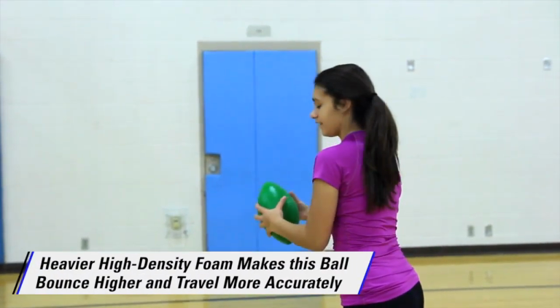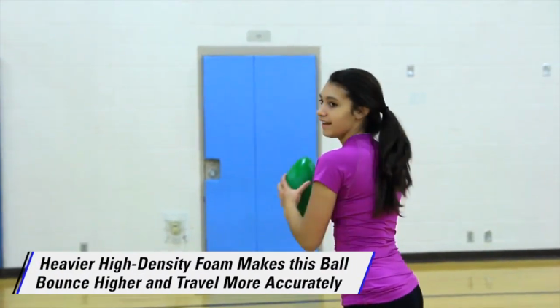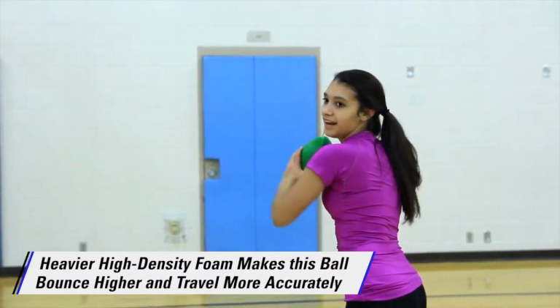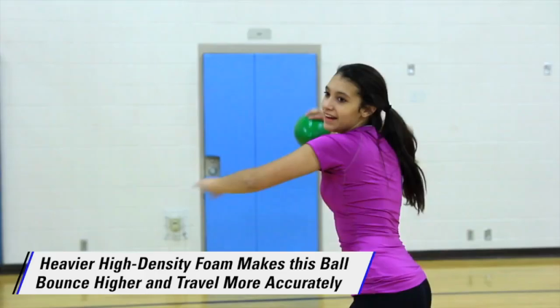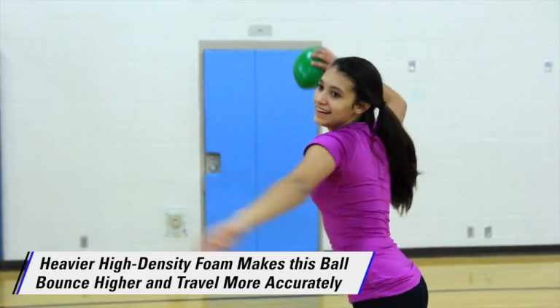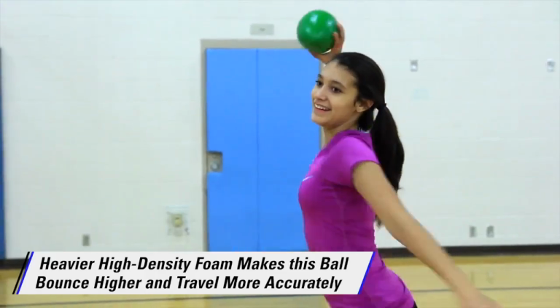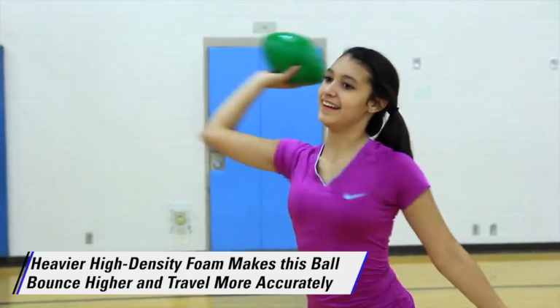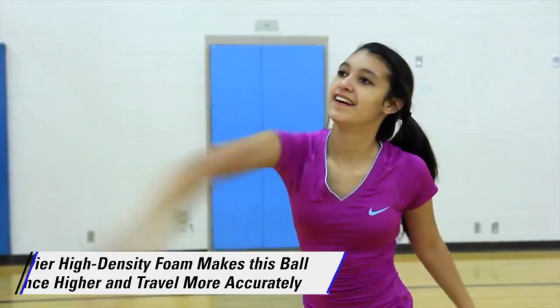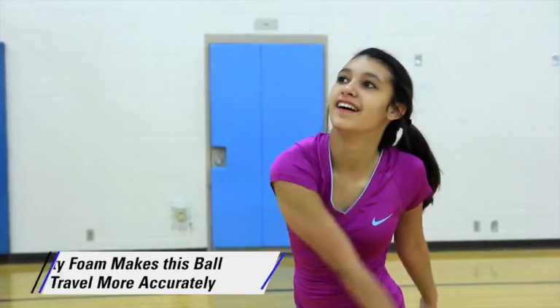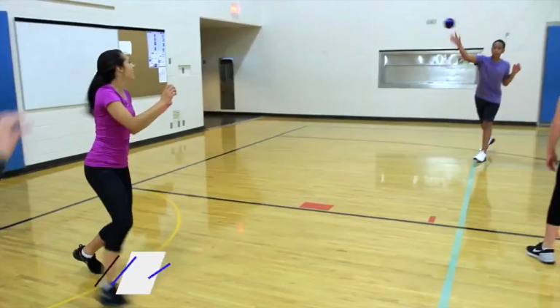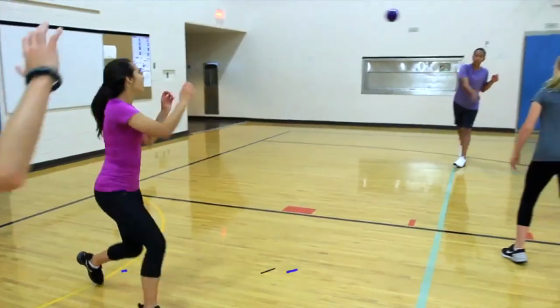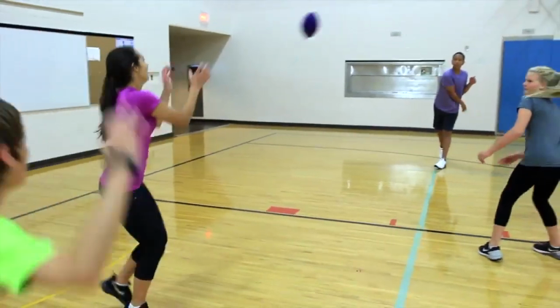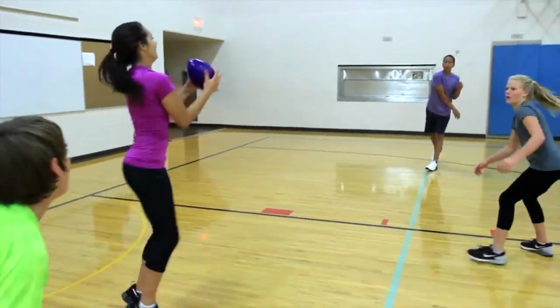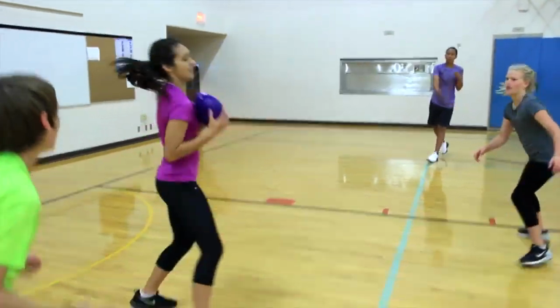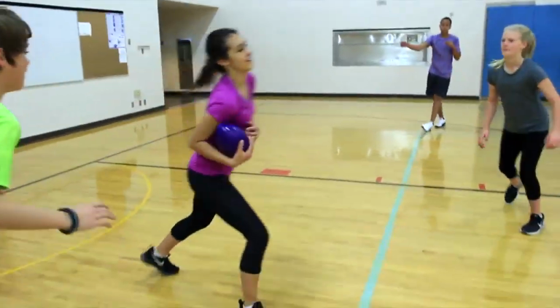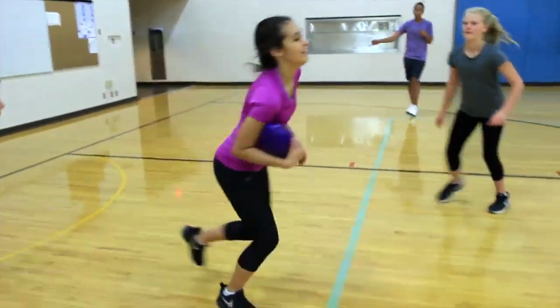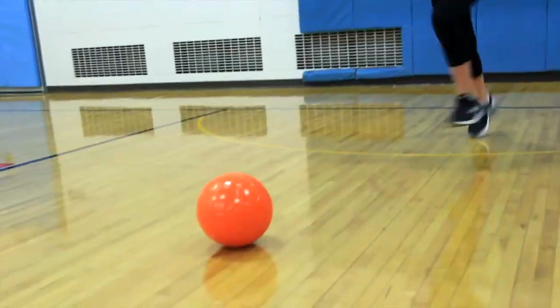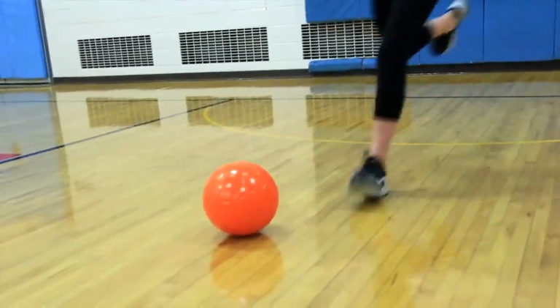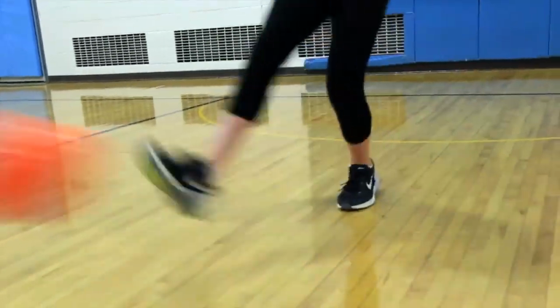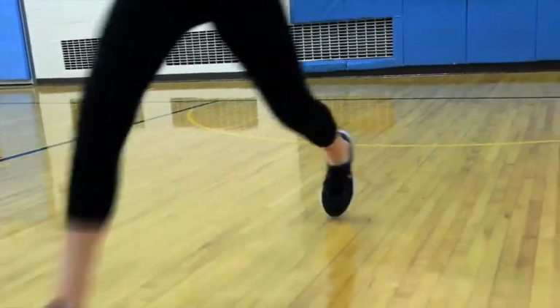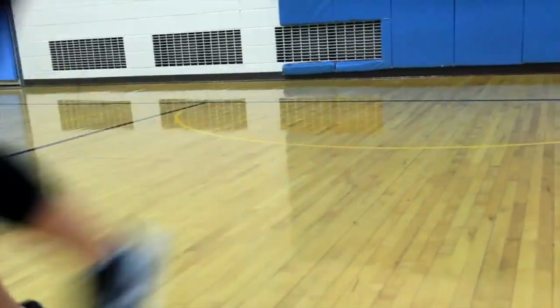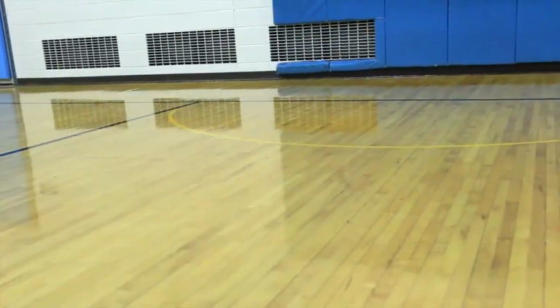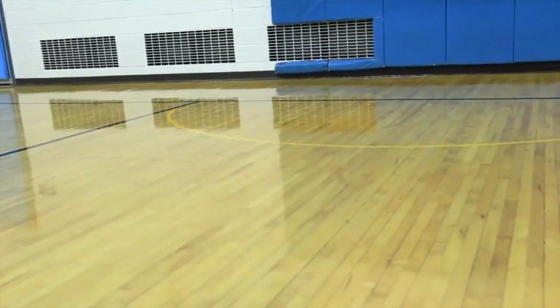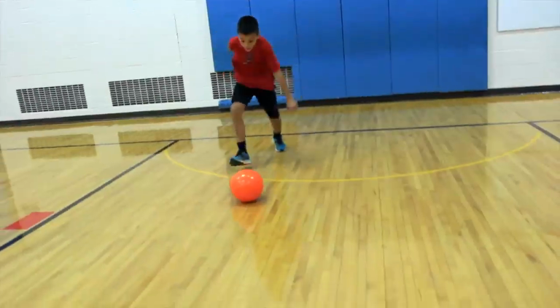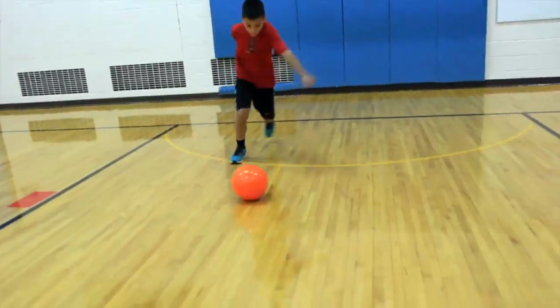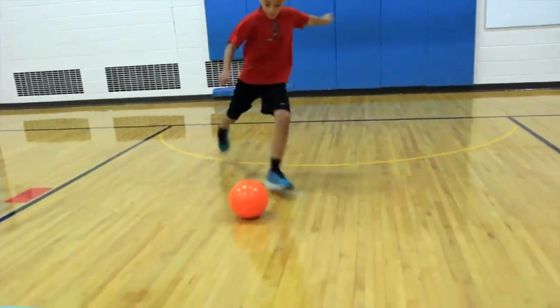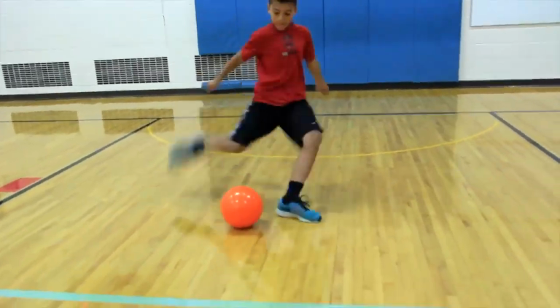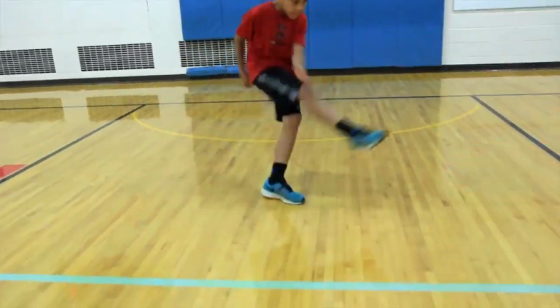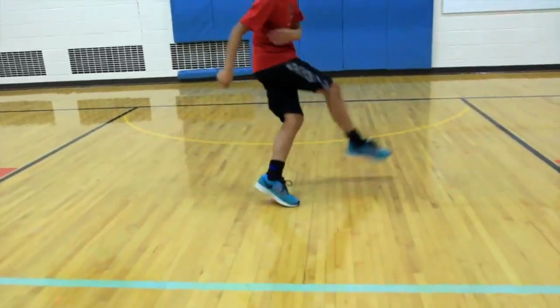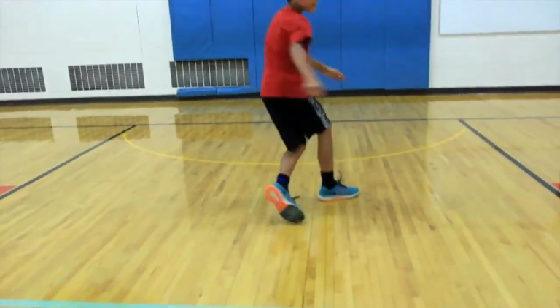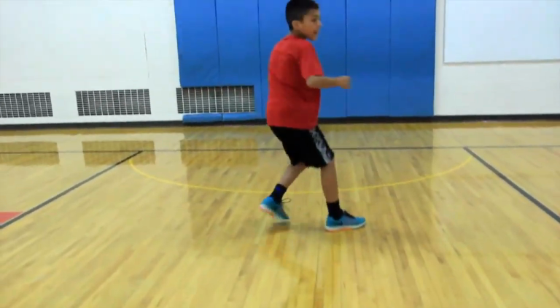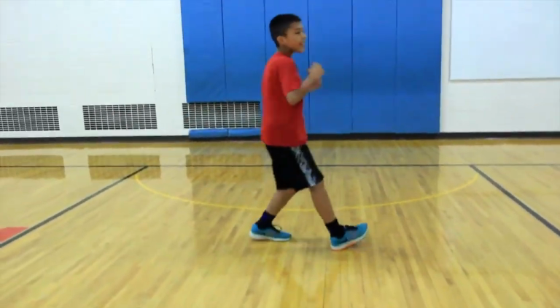Students are able to throw, catch, kick, and score with more accuracy.